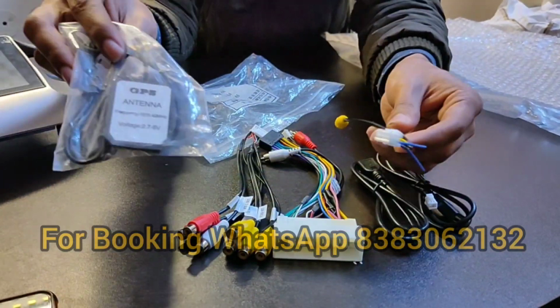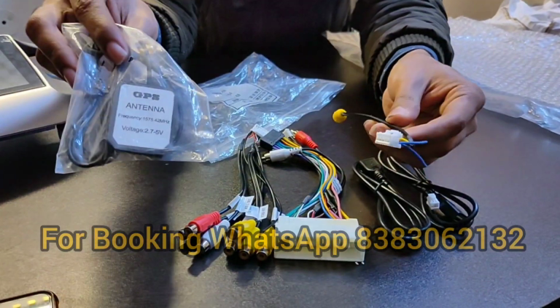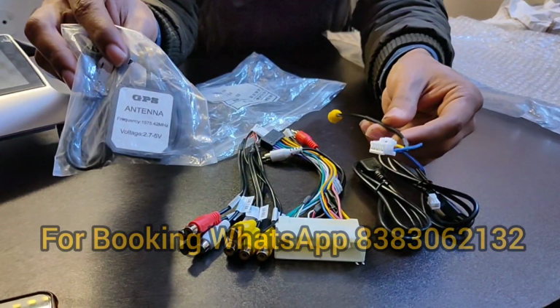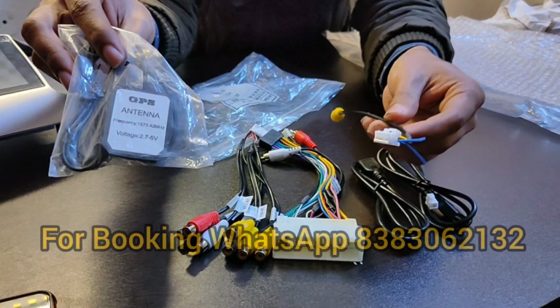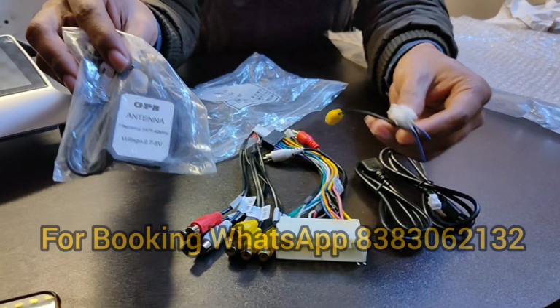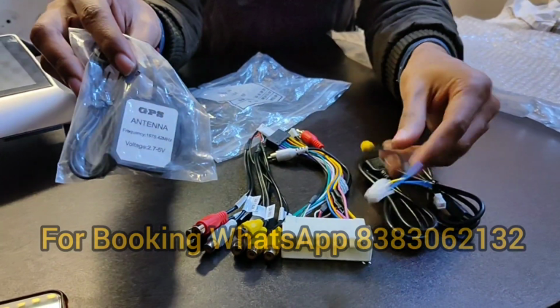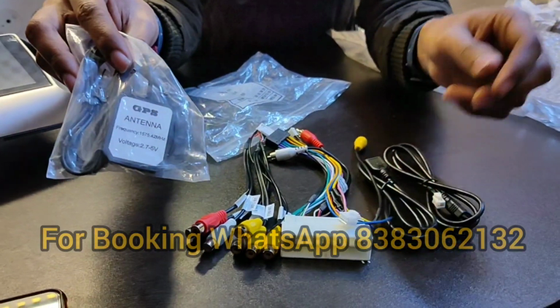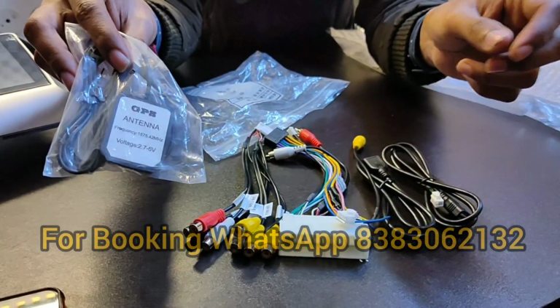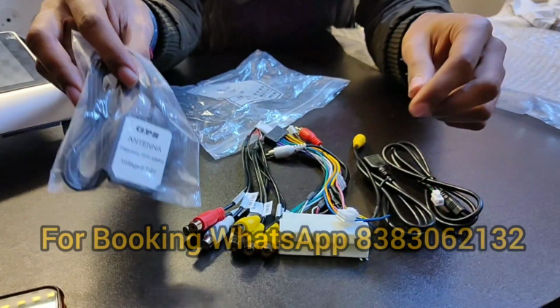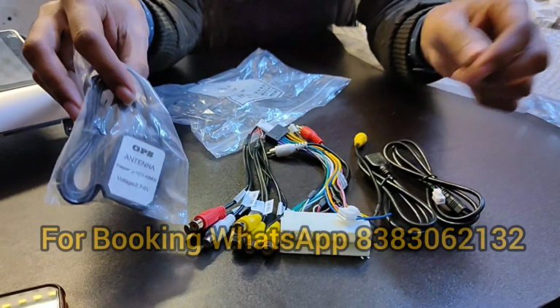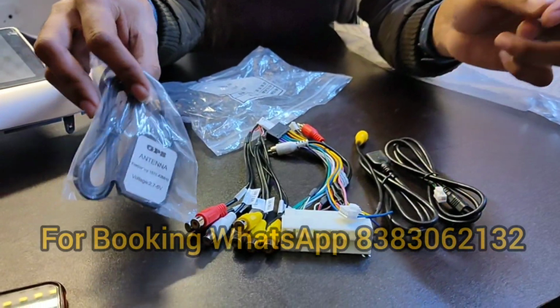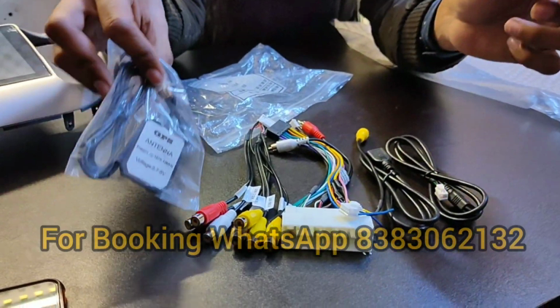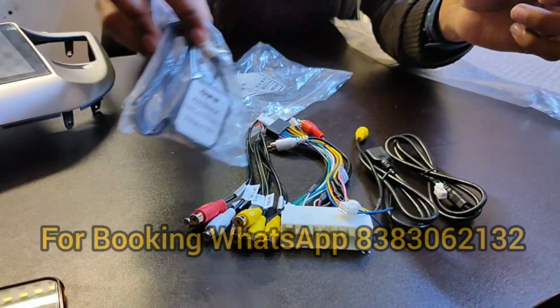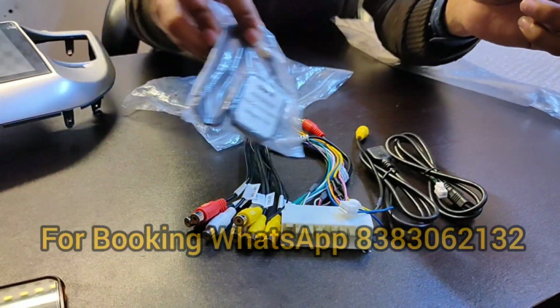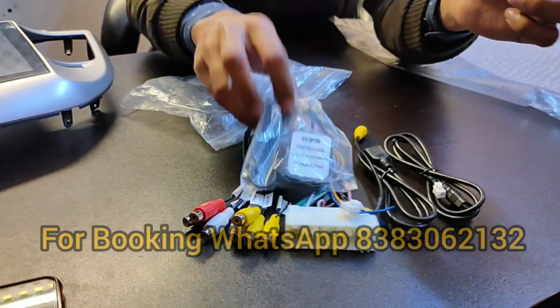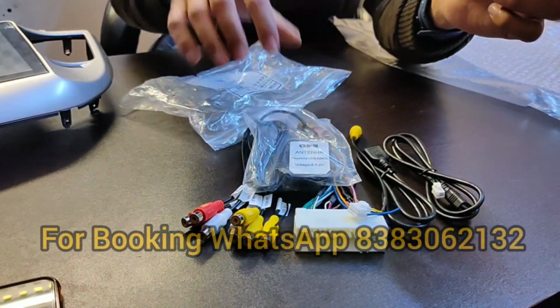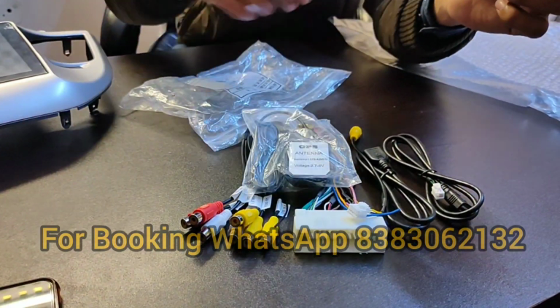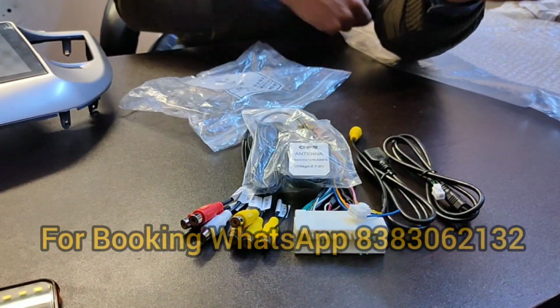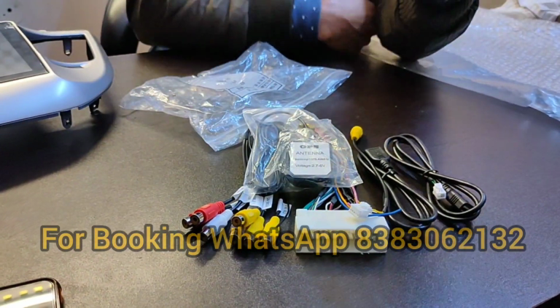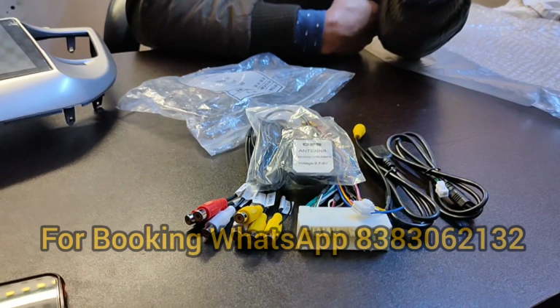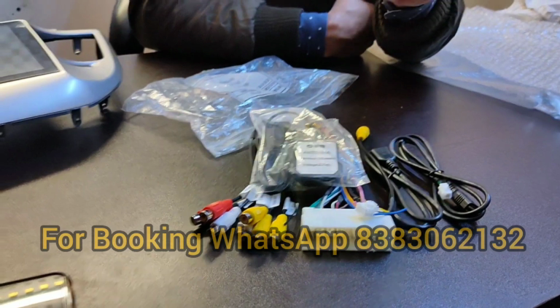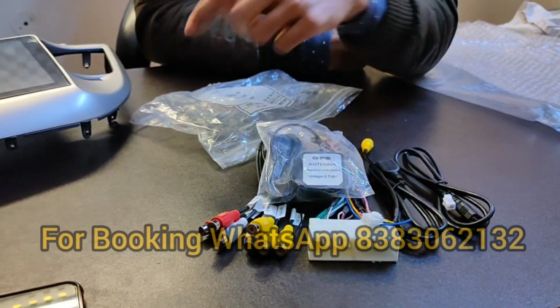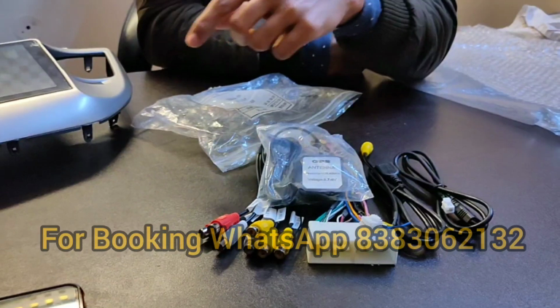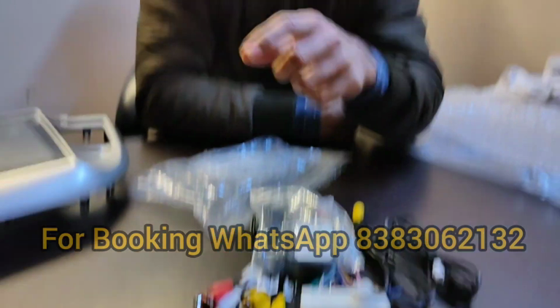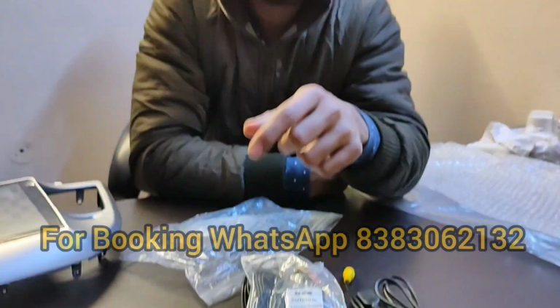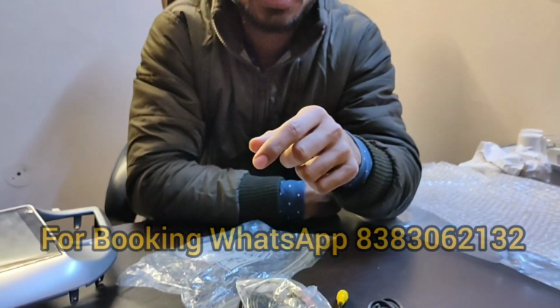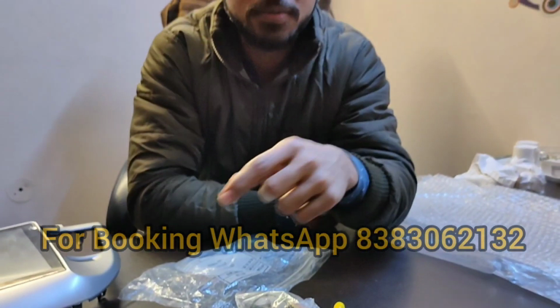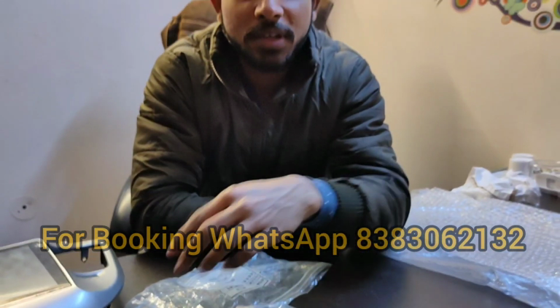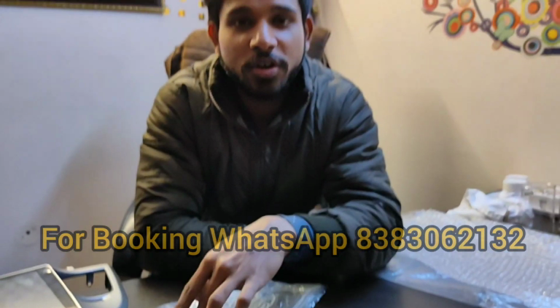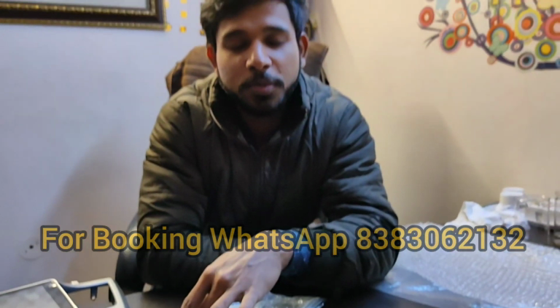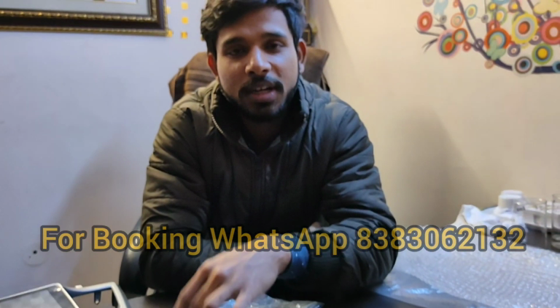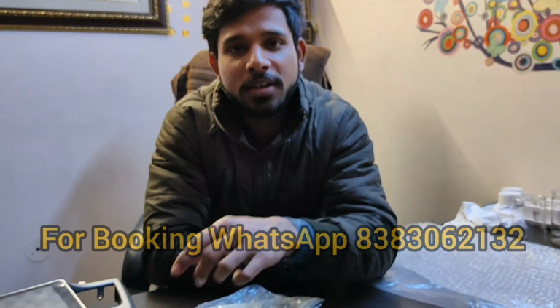This is the rear camera and power parking system. I am demonstrating this stereo and showing some video output and music output, so let's begin.